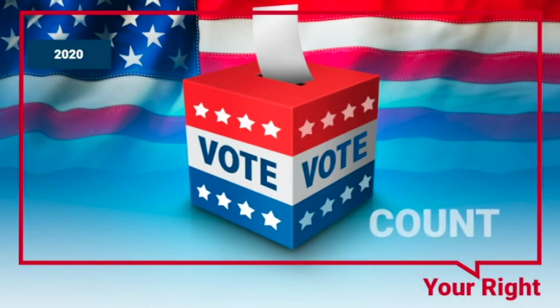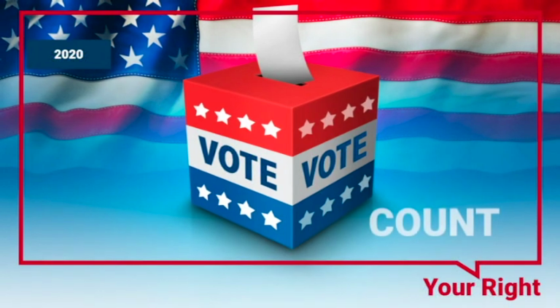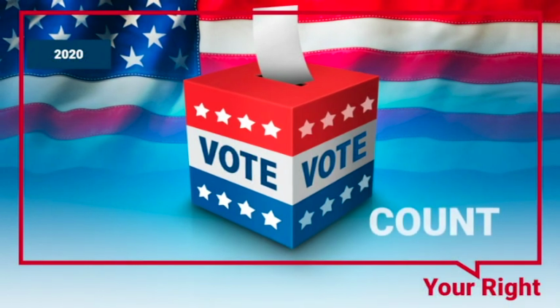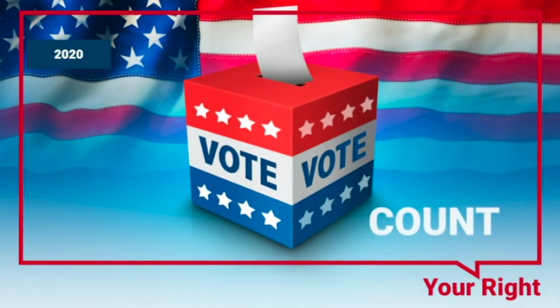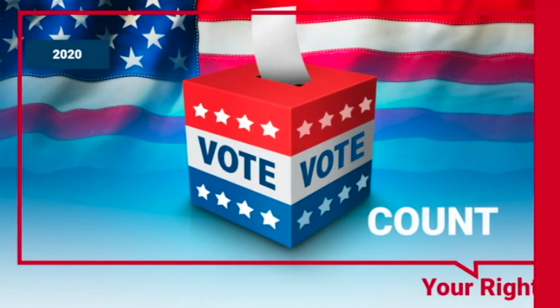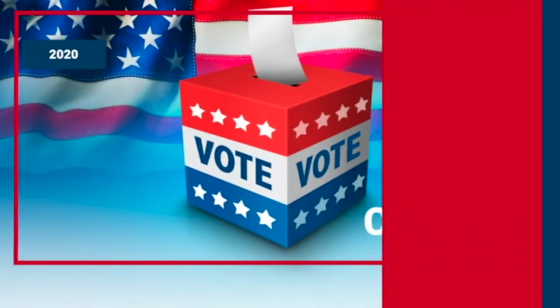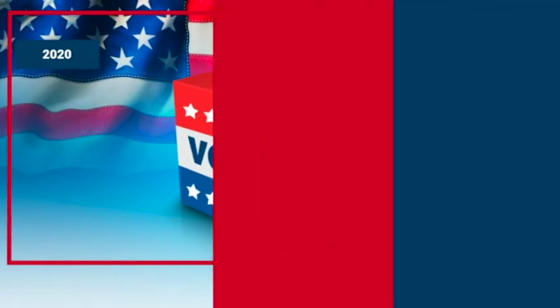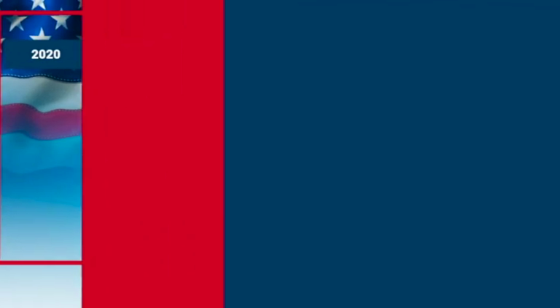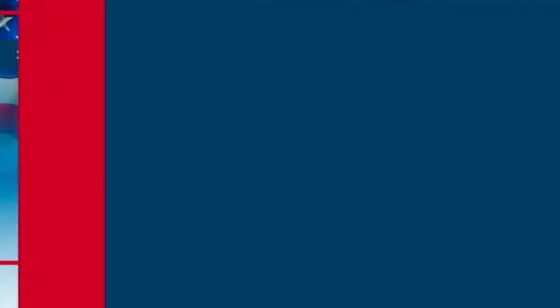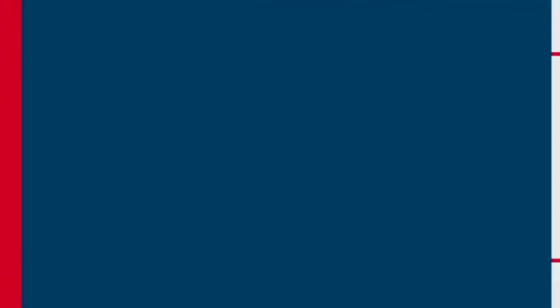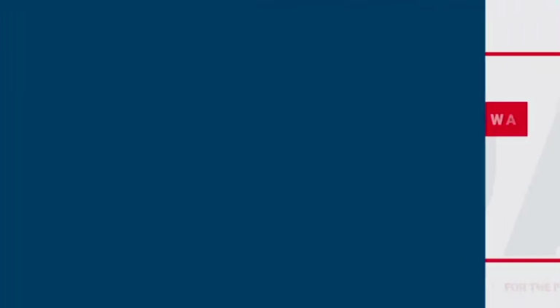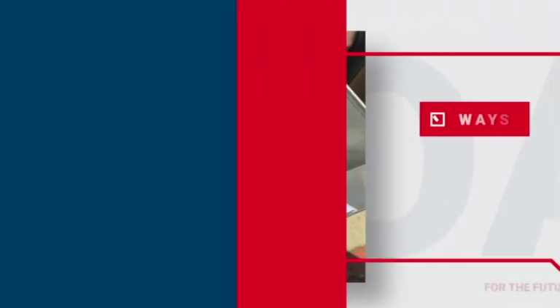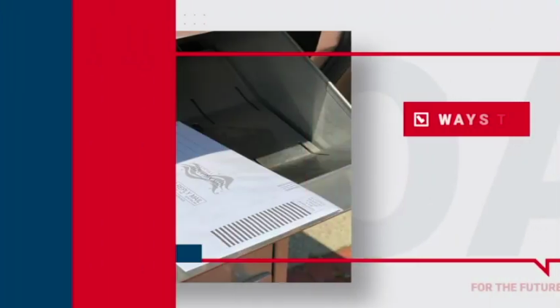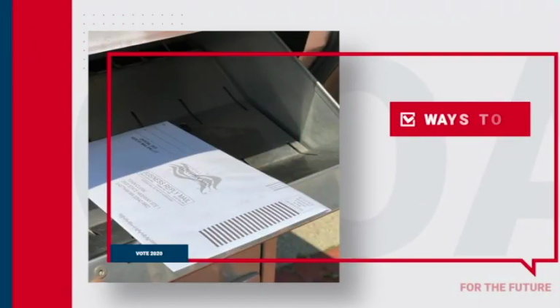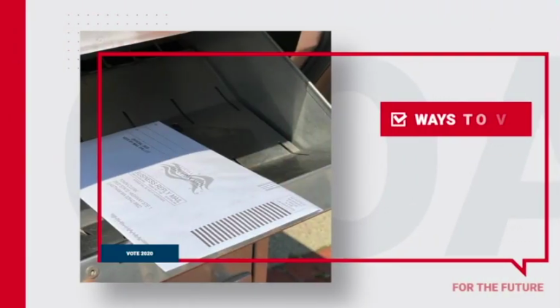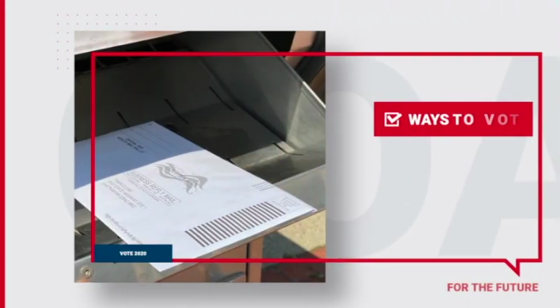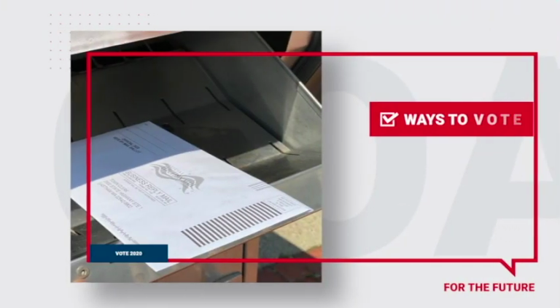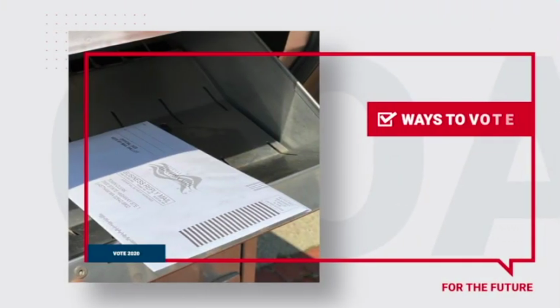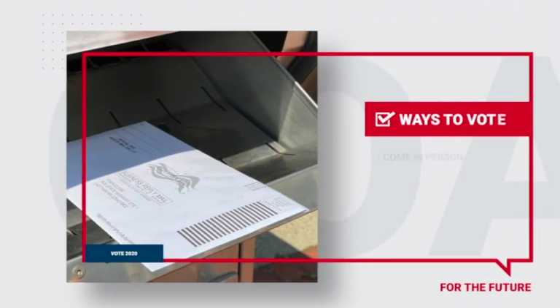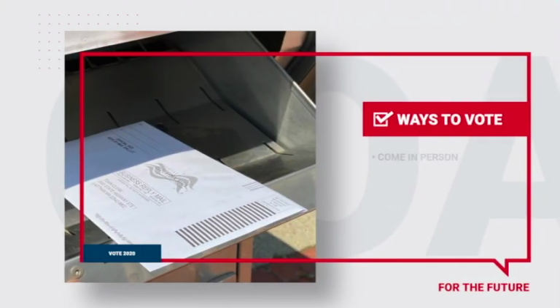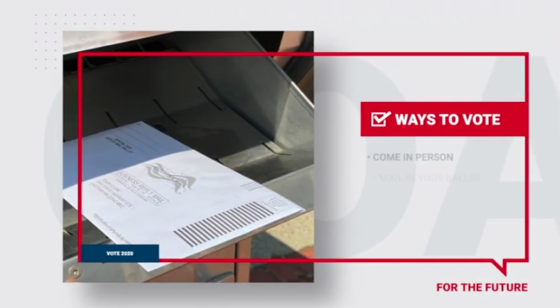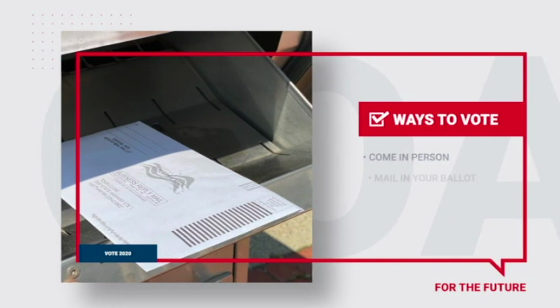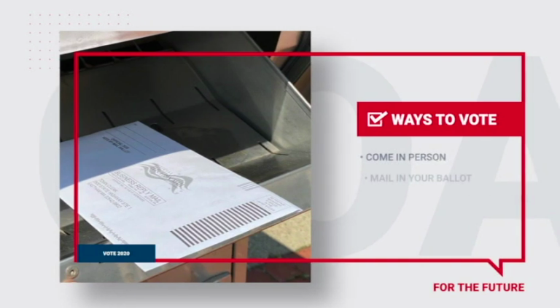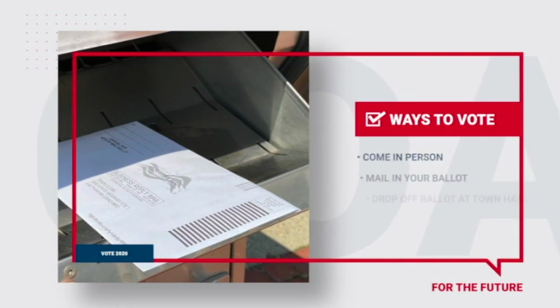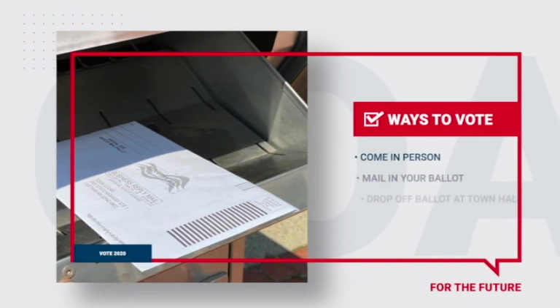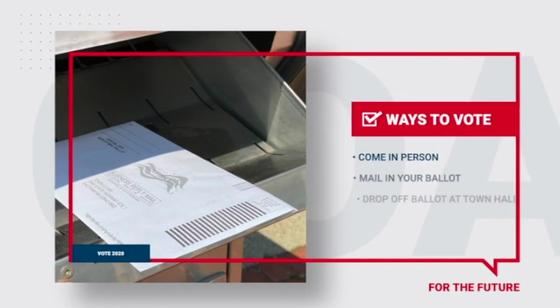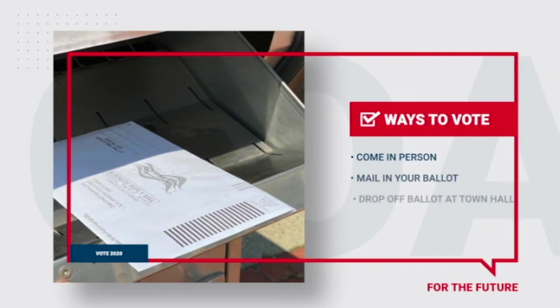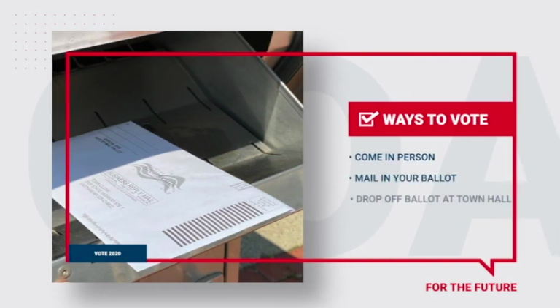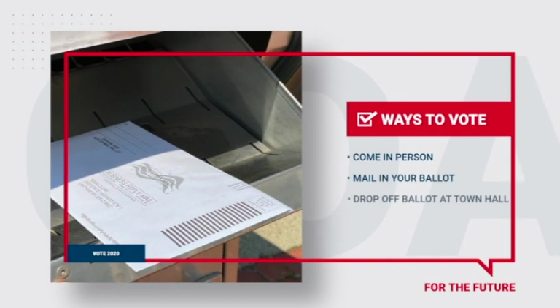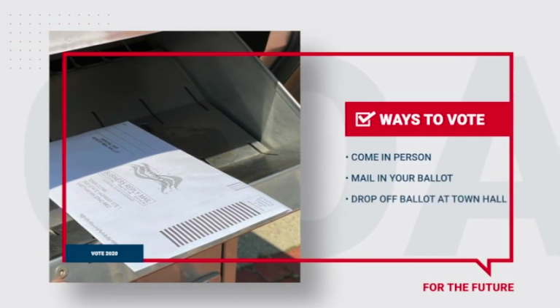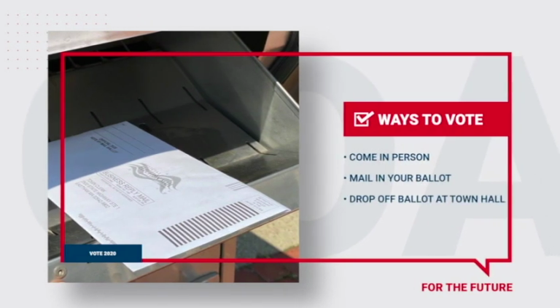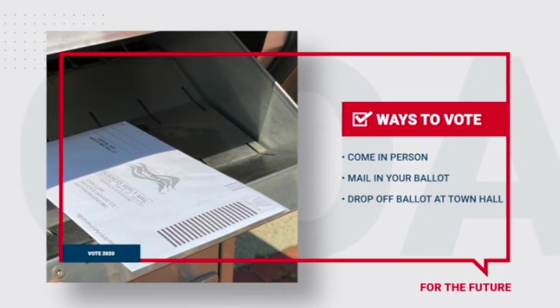You can come in person, you can mail in your ballot, or you can drop your ballot off at your town hall's ballot drop box.